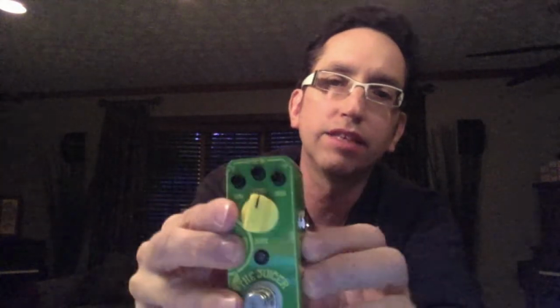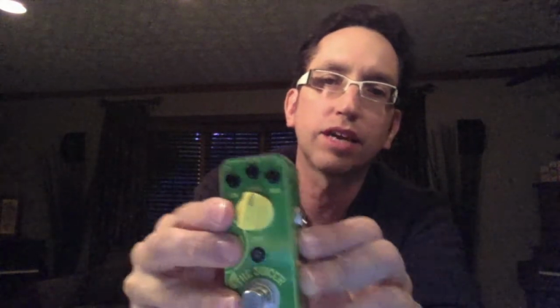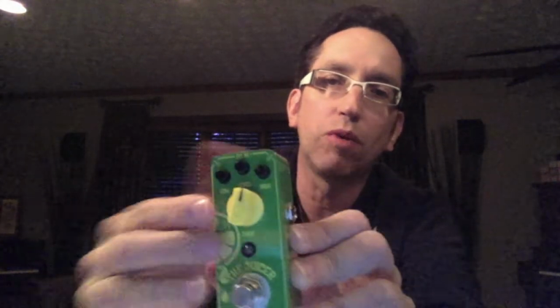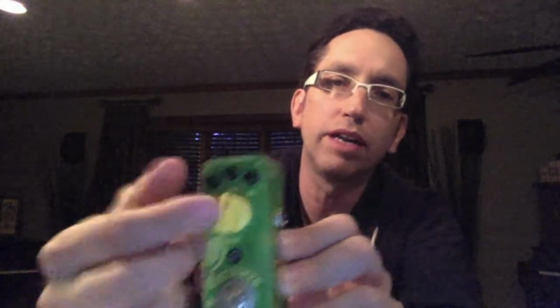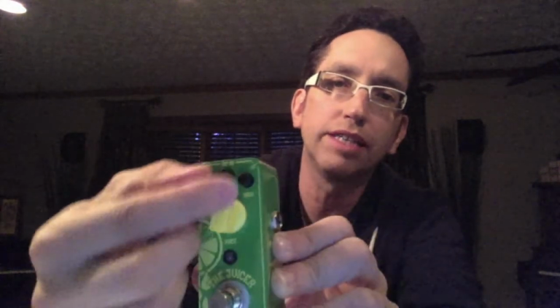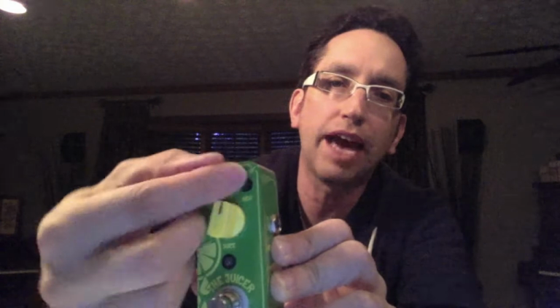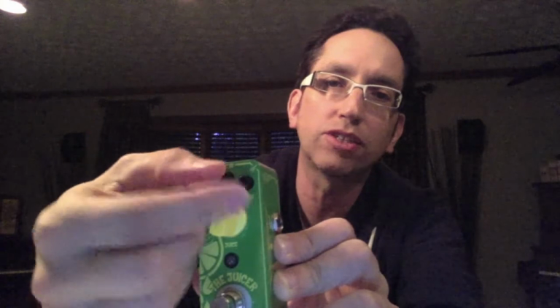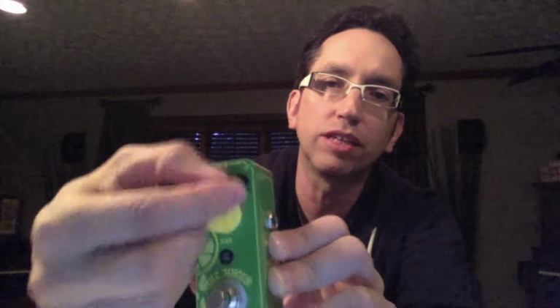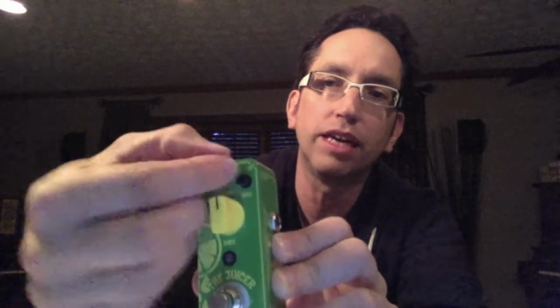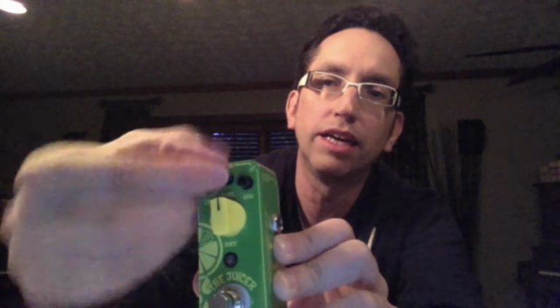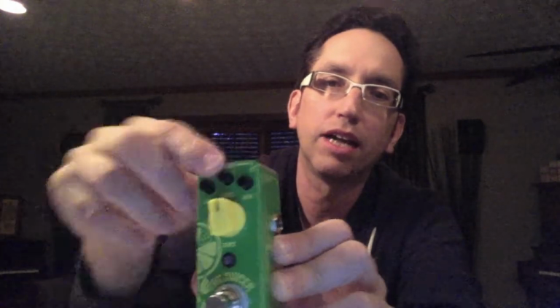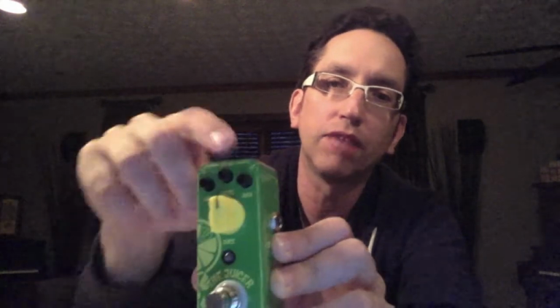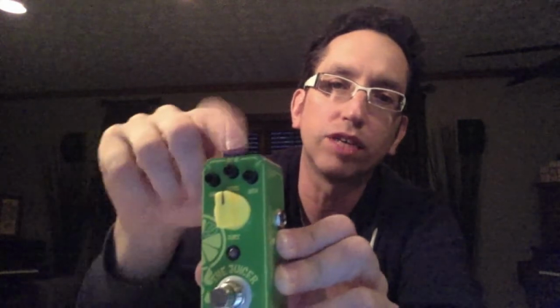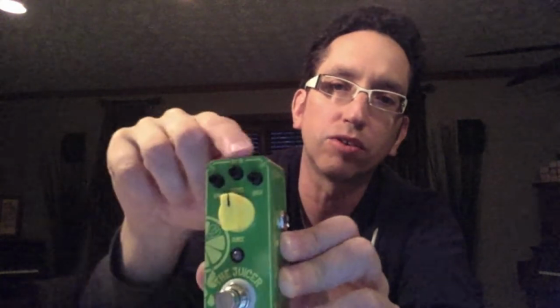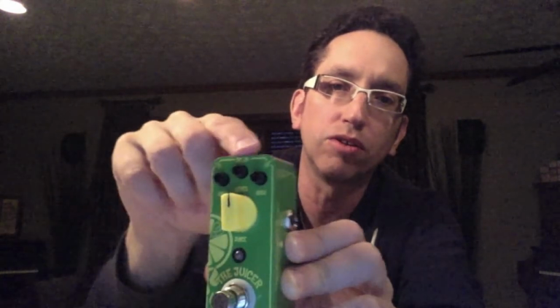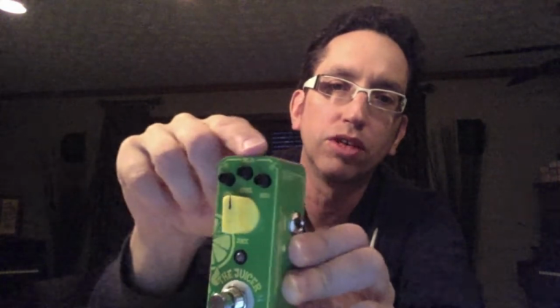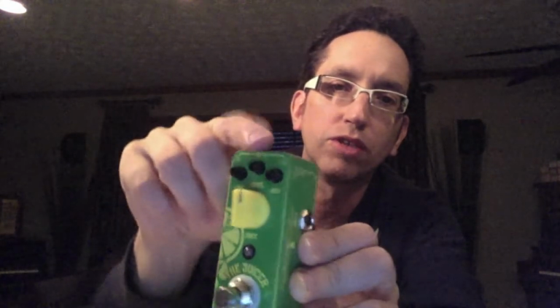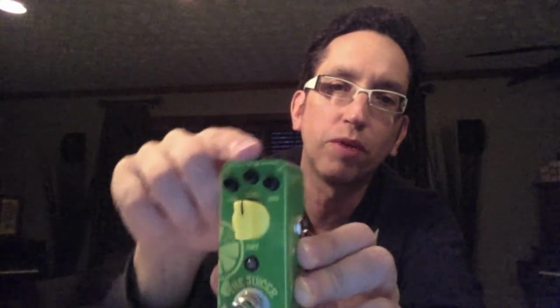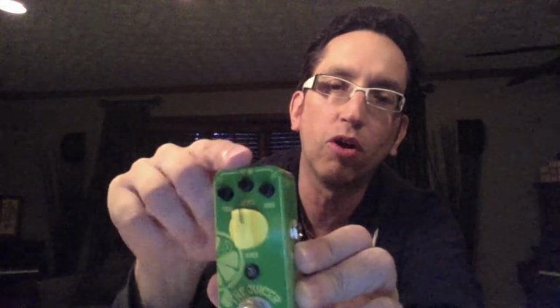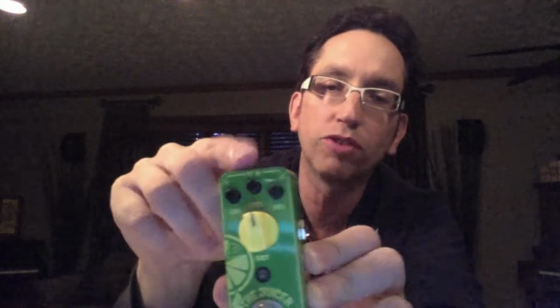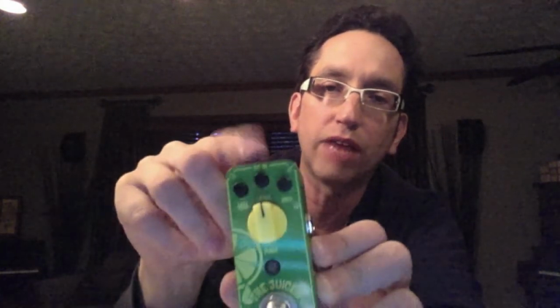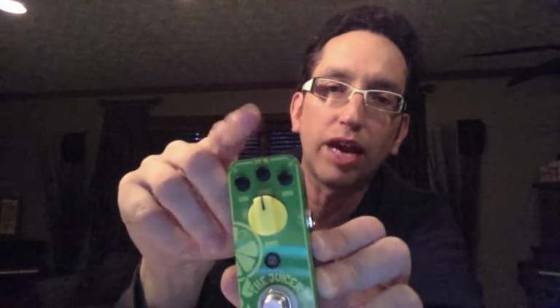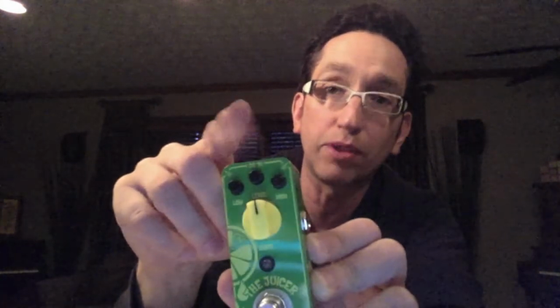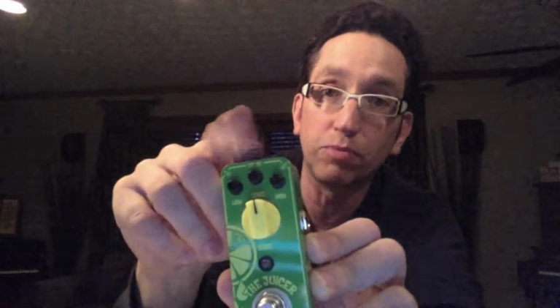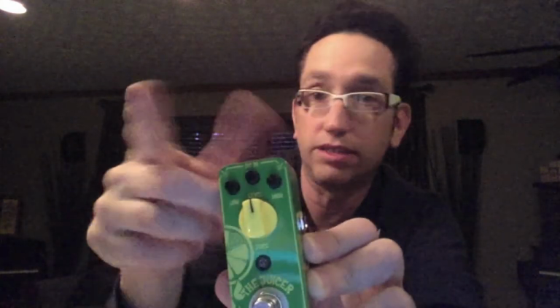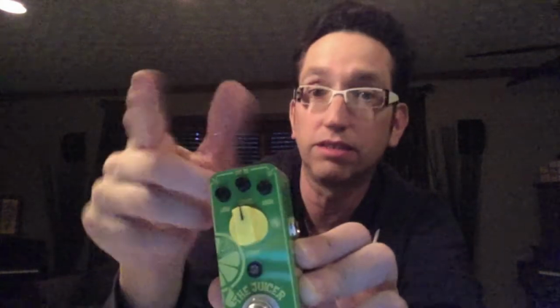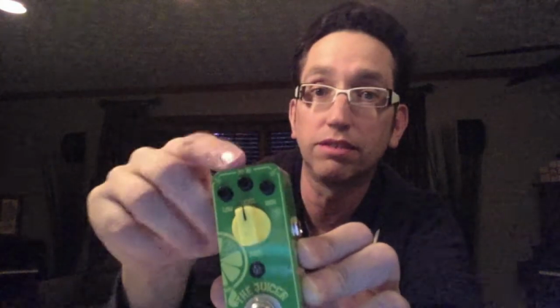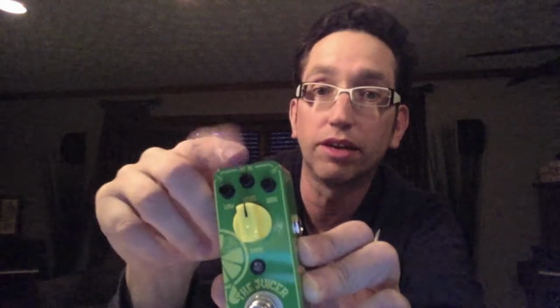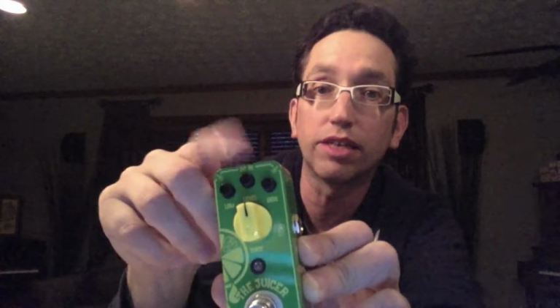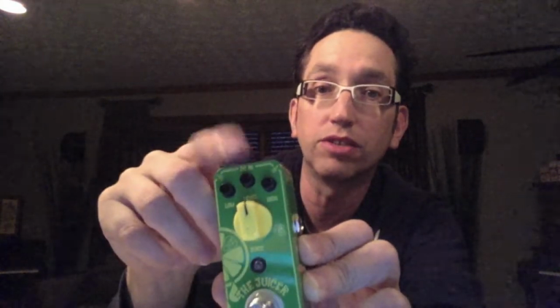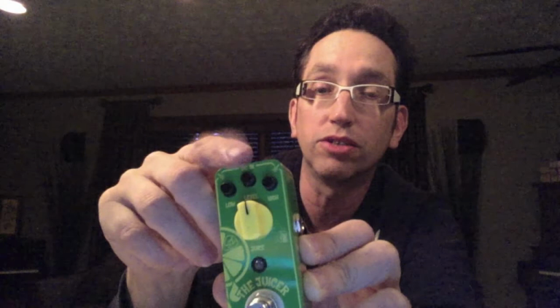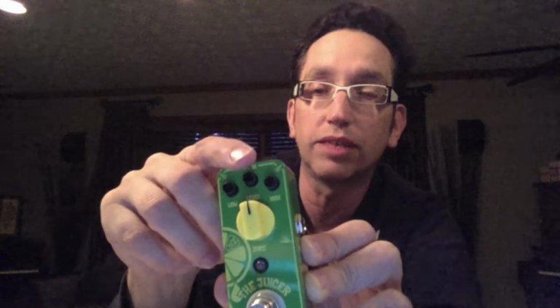The center one is actually a level control, so if you want to overdrive your amp a little bit, there it is — you can do it with that.